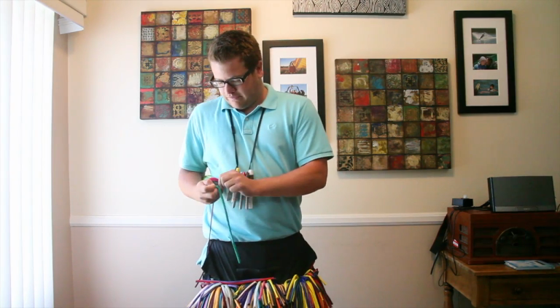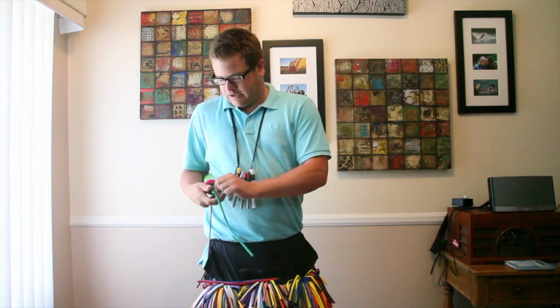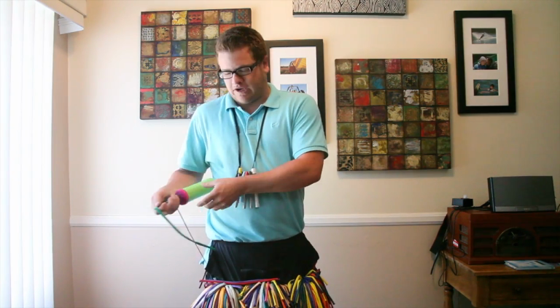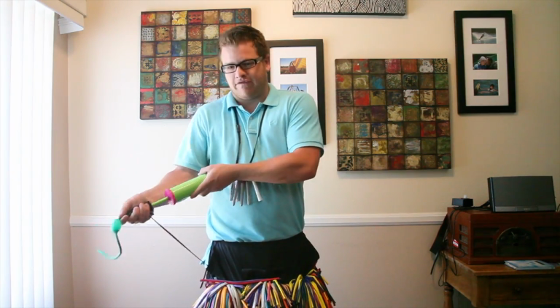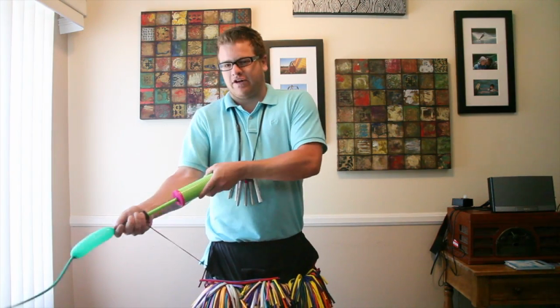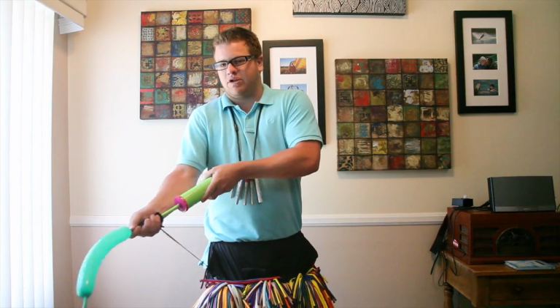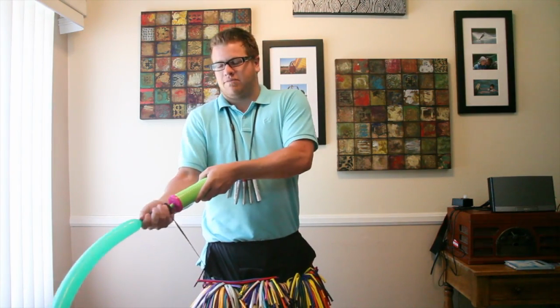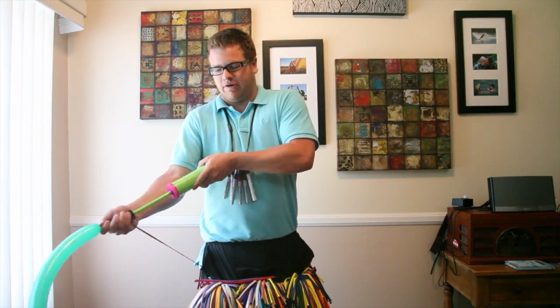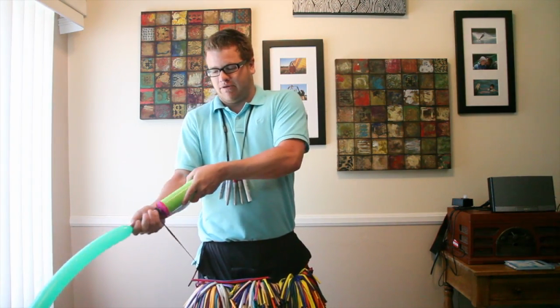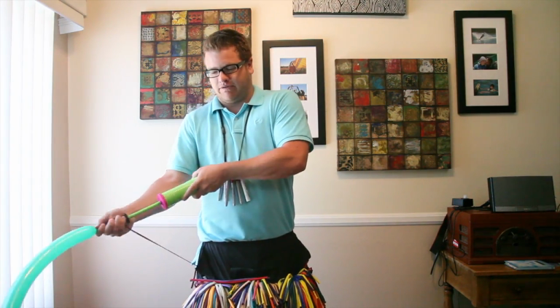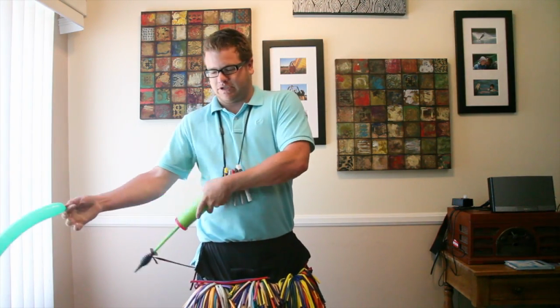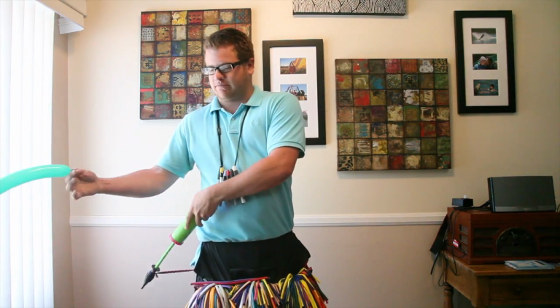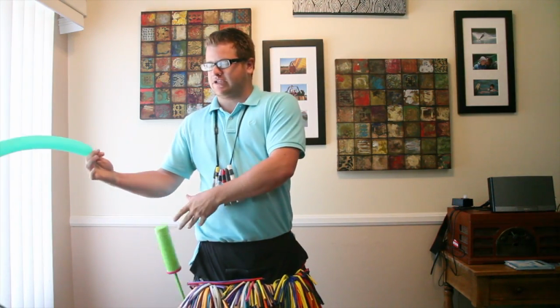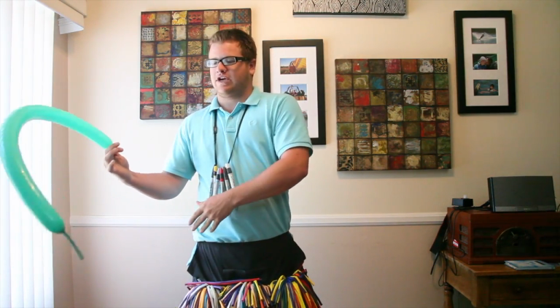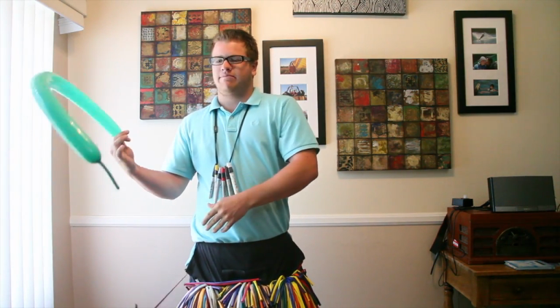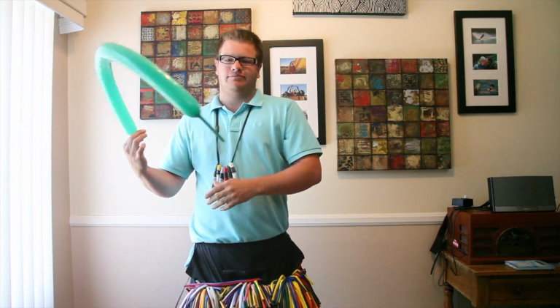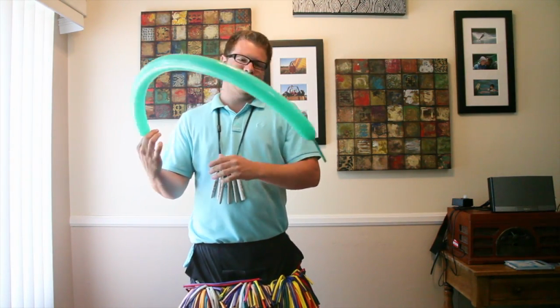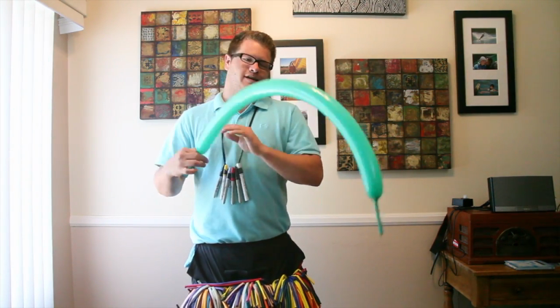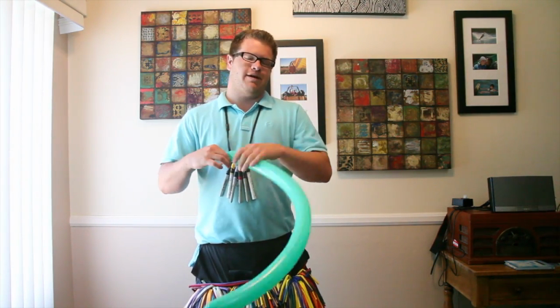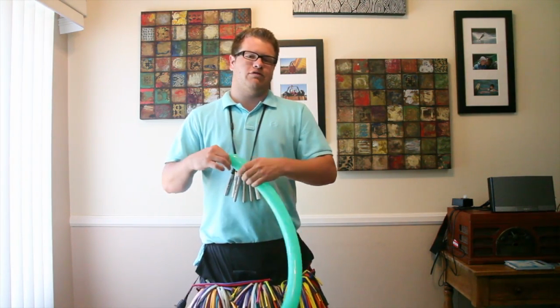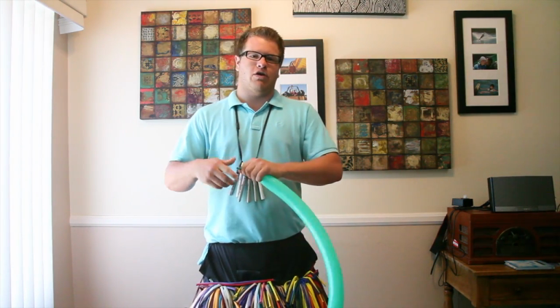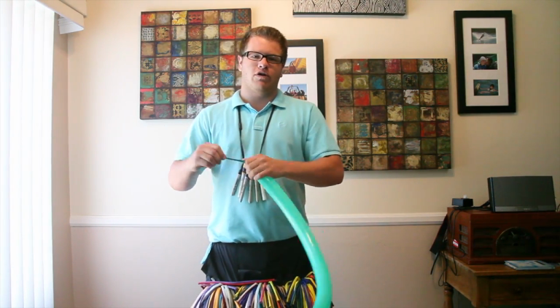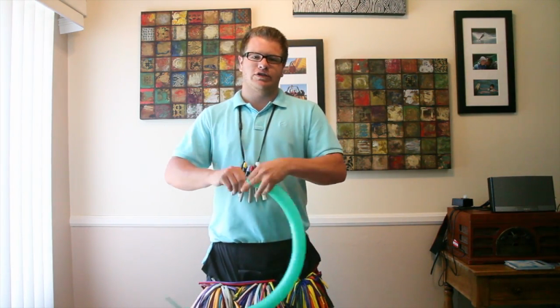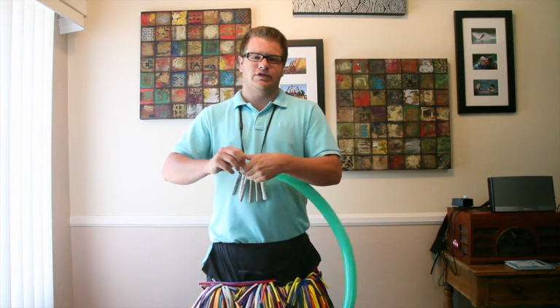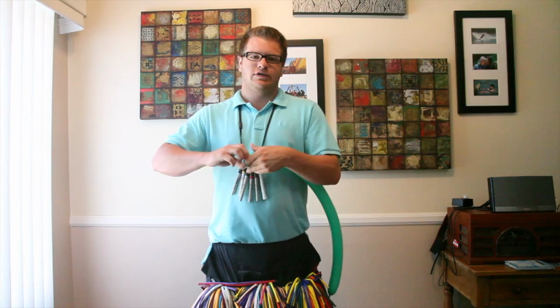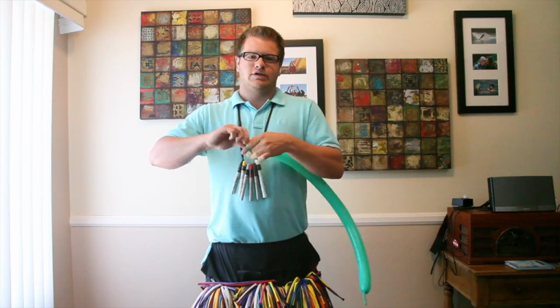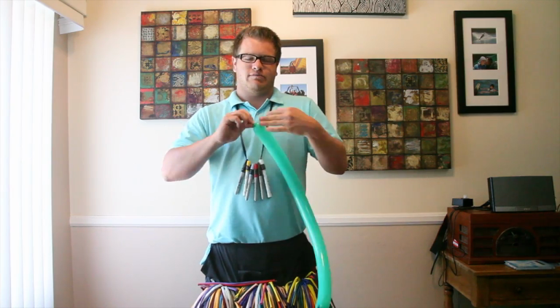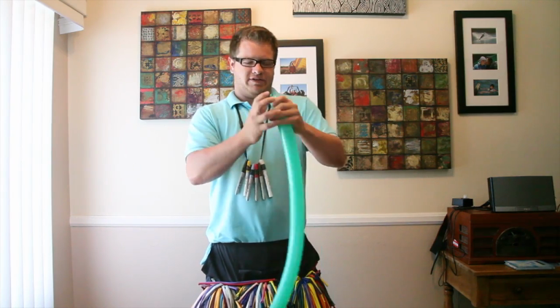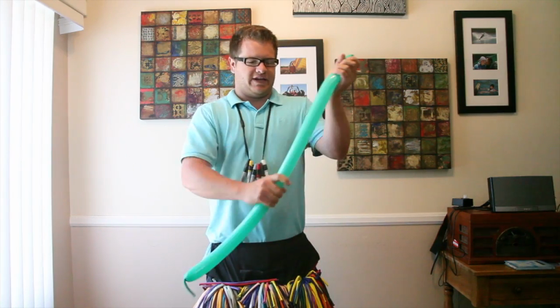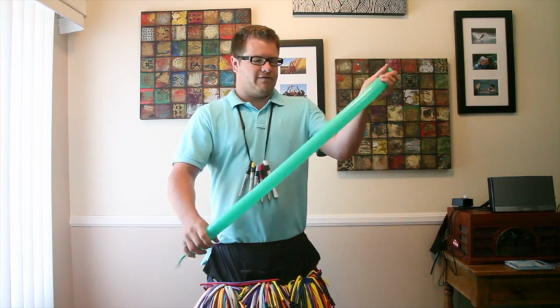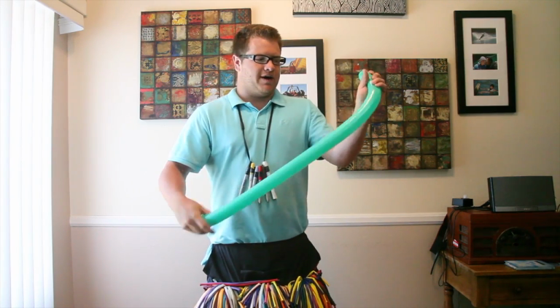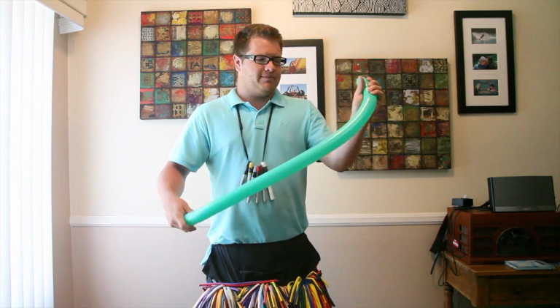First off, you're going to blow up the green one, which is going to be the stem. About three quarters — seven pumps.